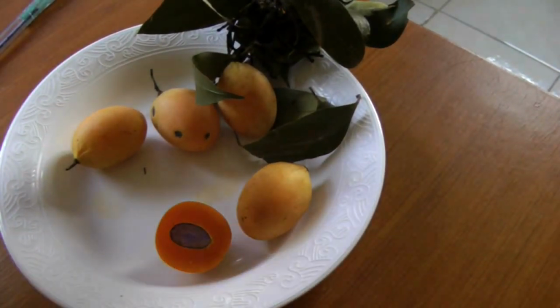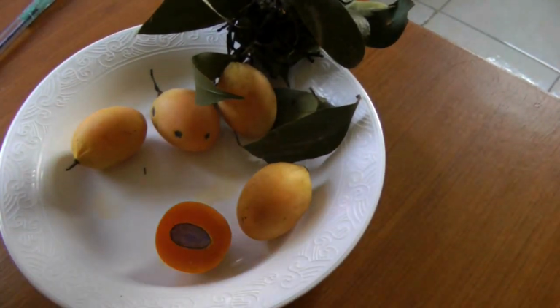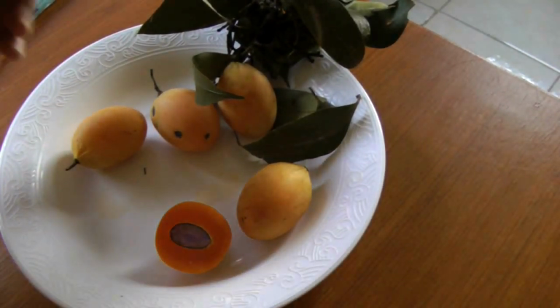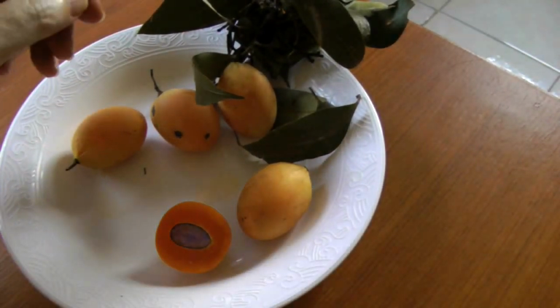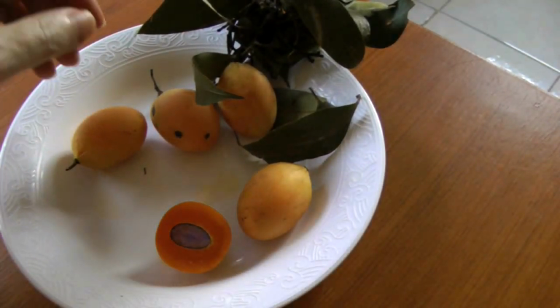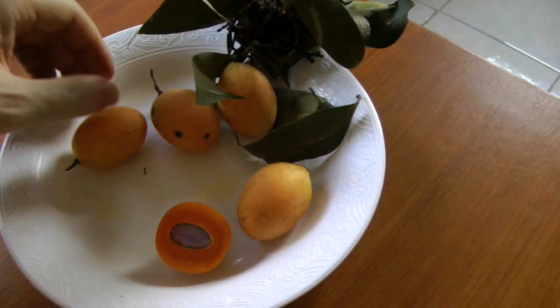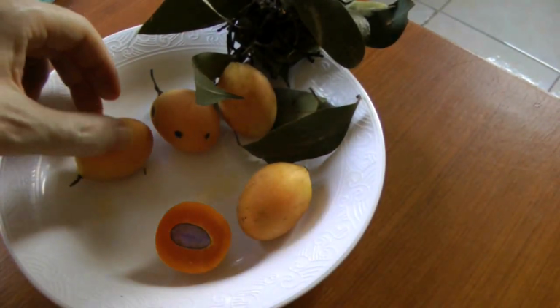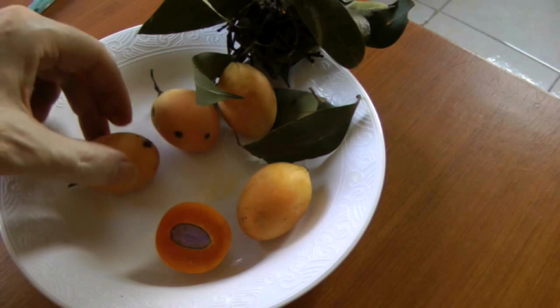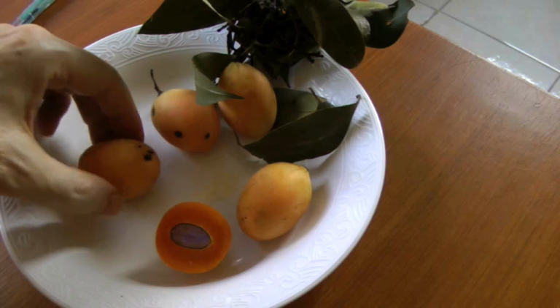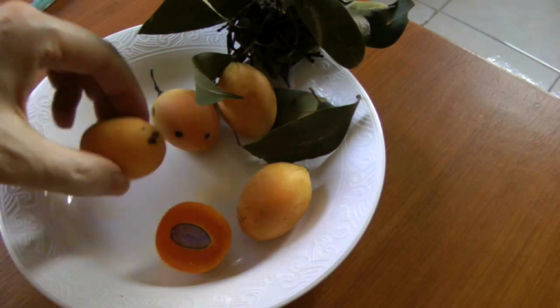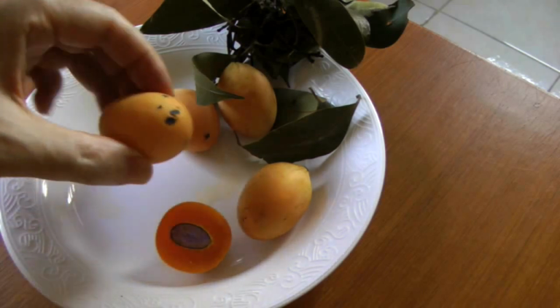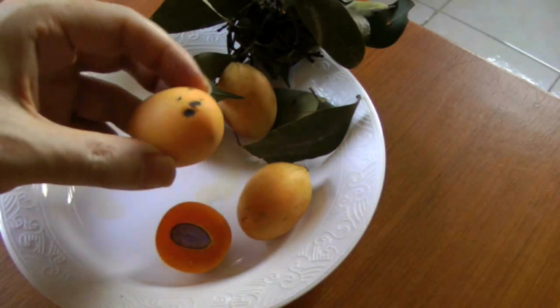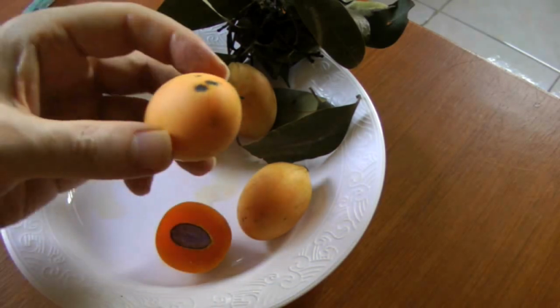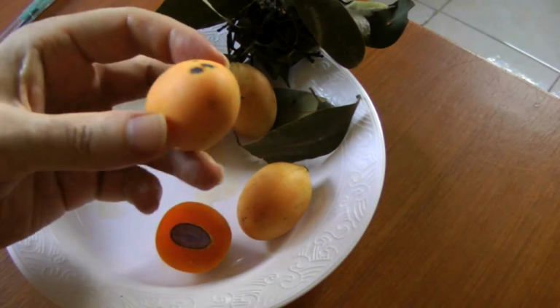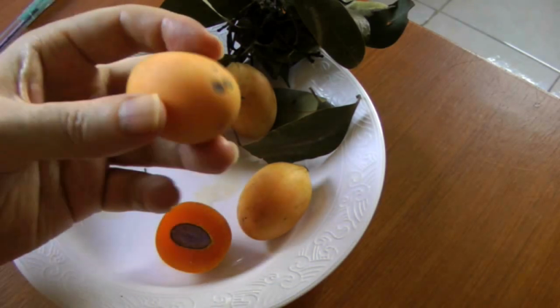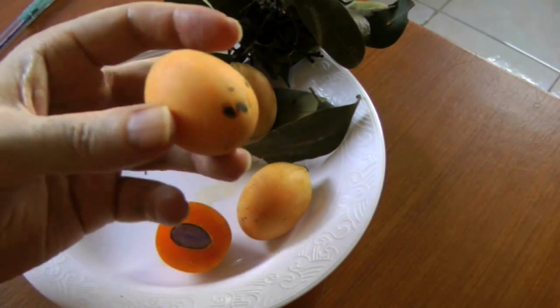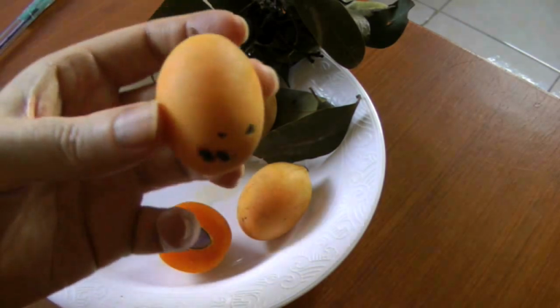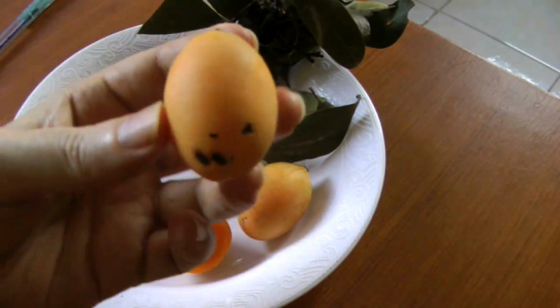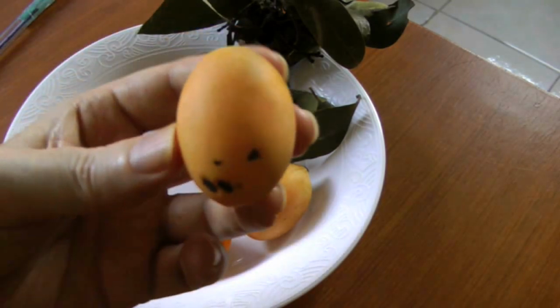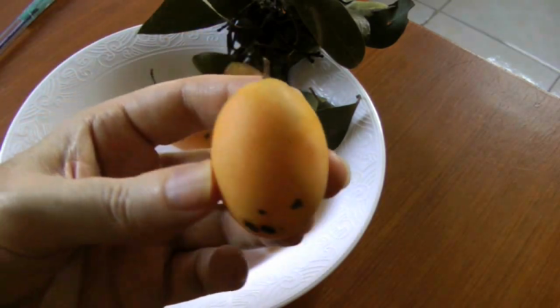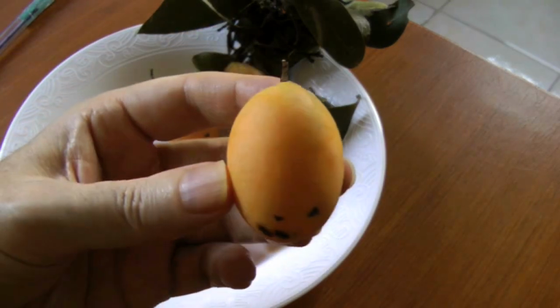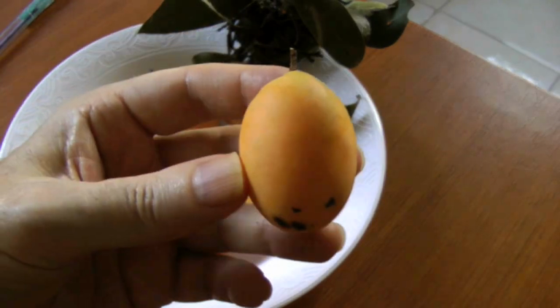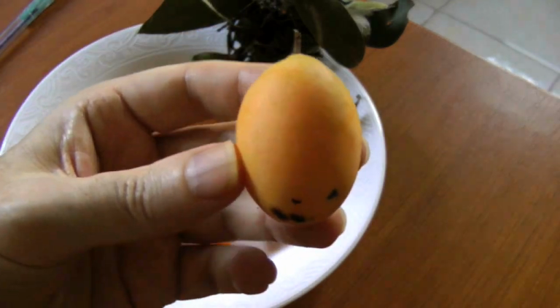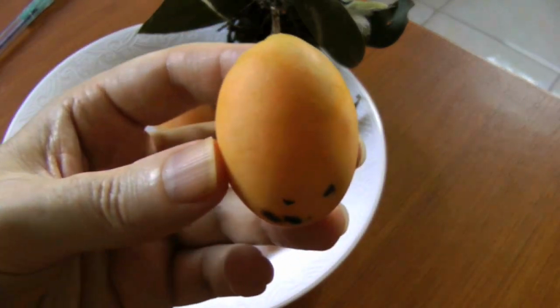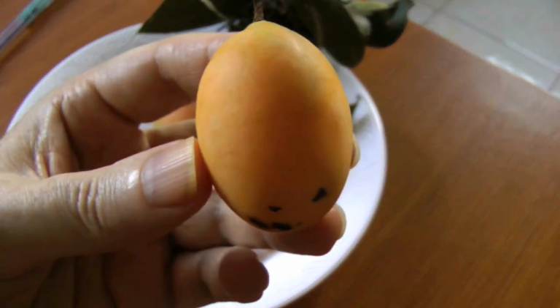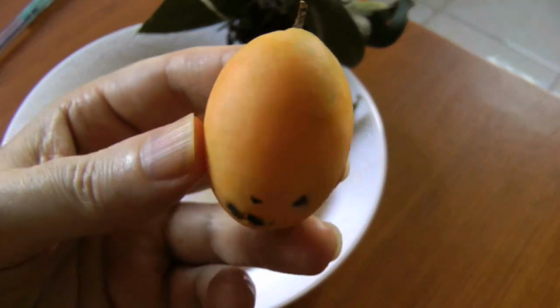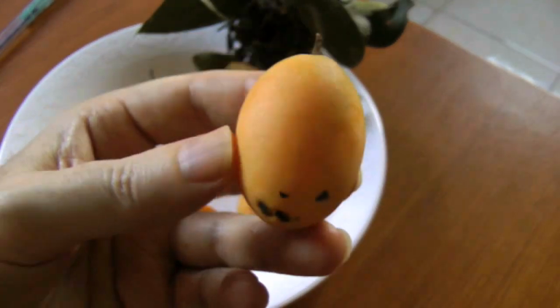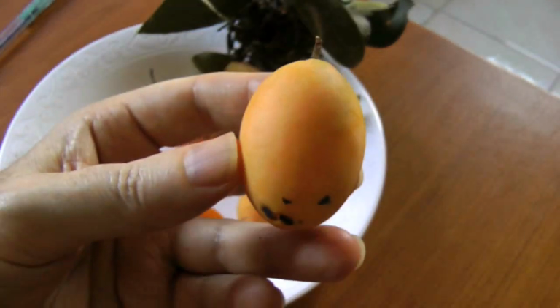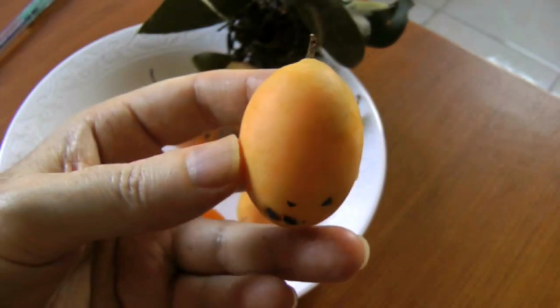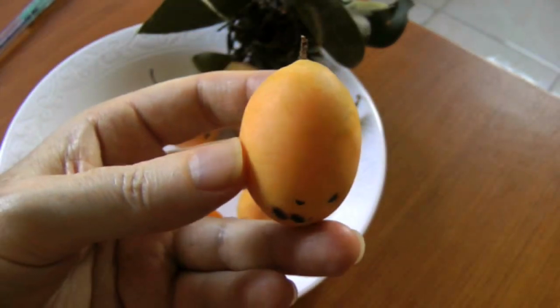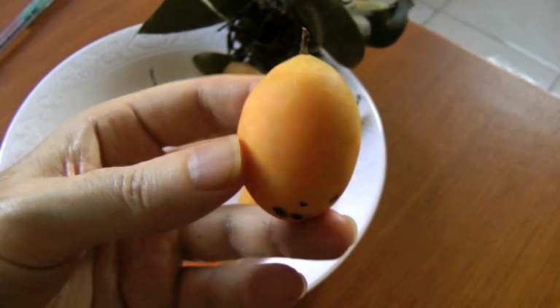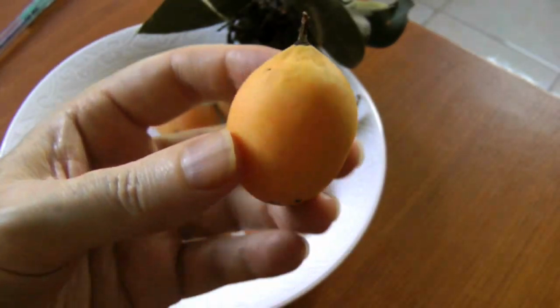So there you have it — Maparang, the egg plum.